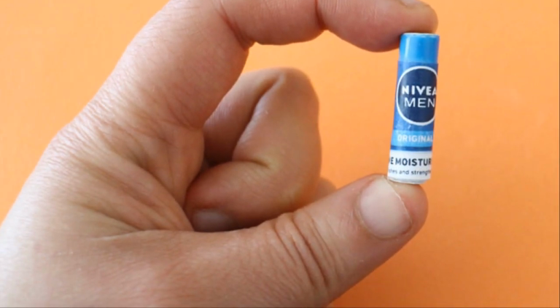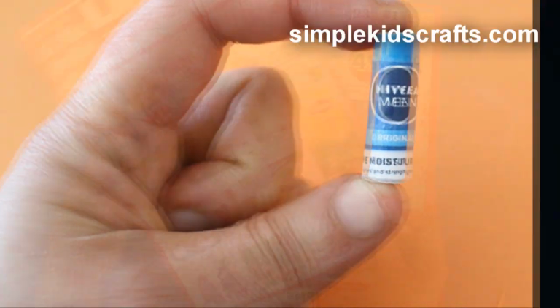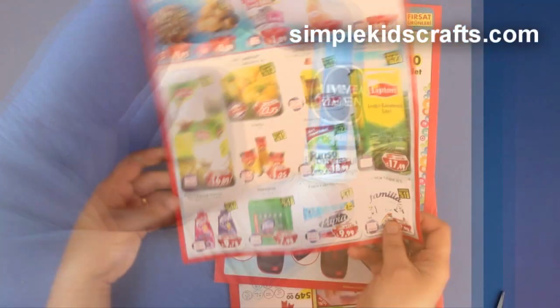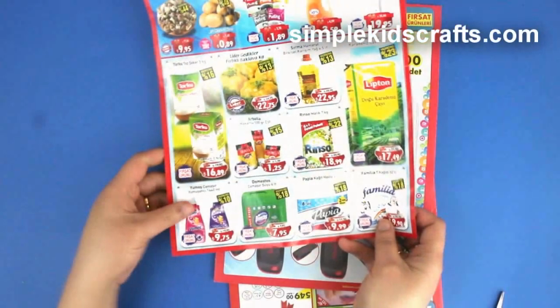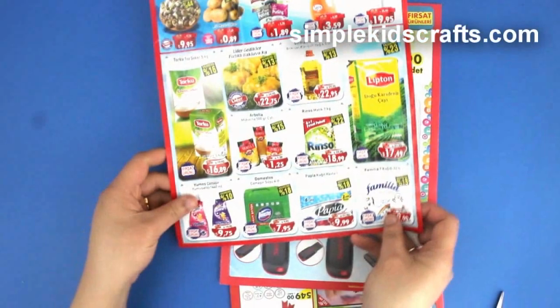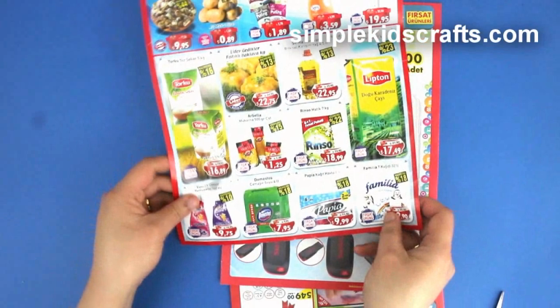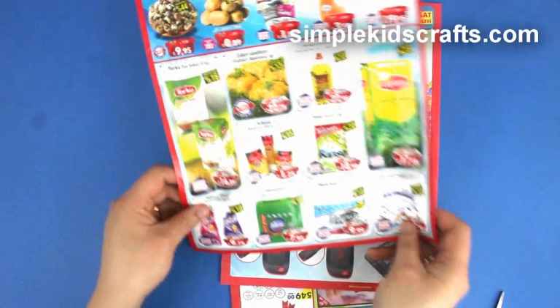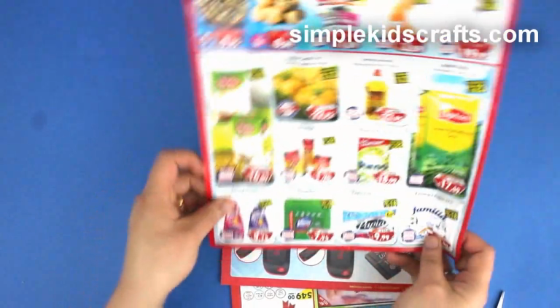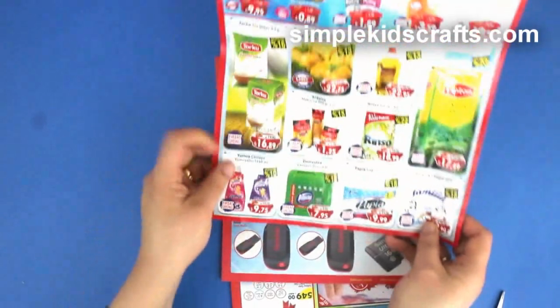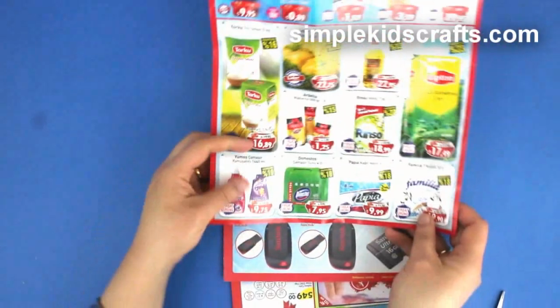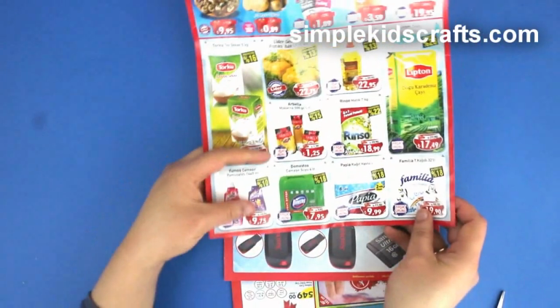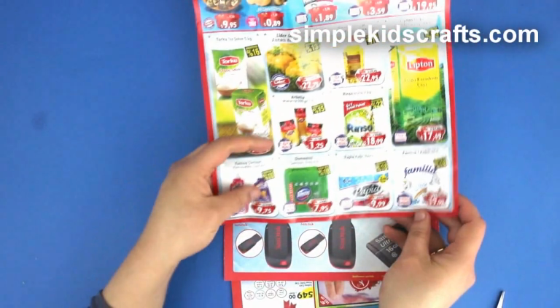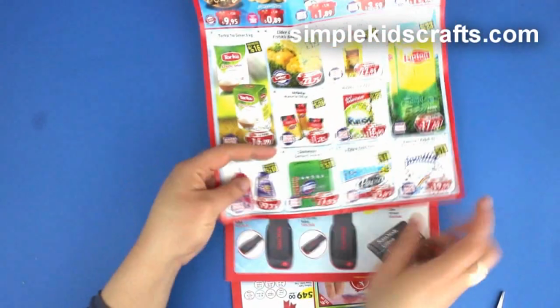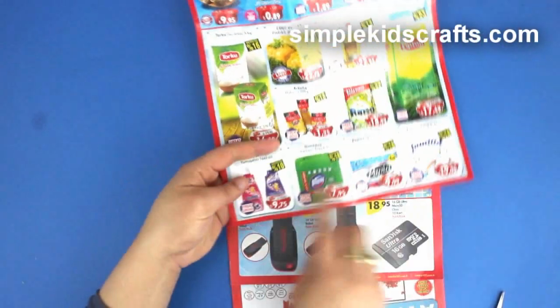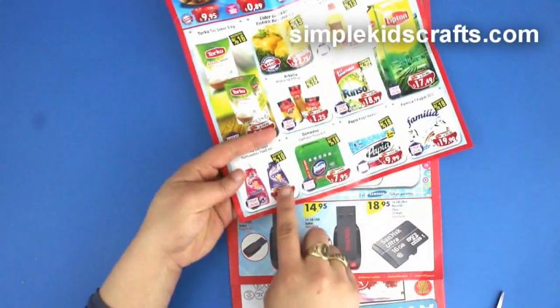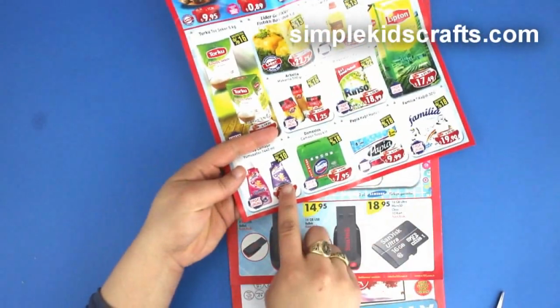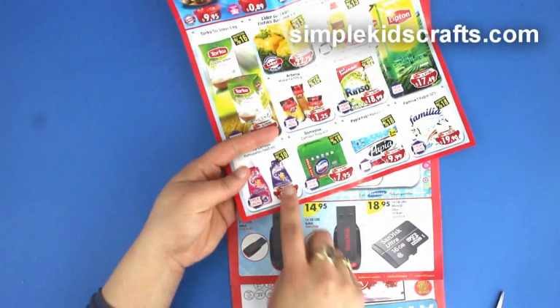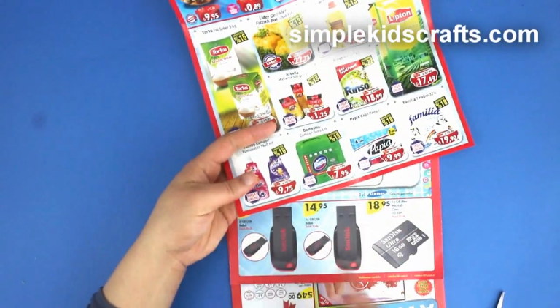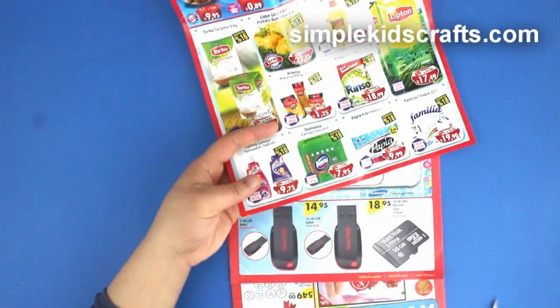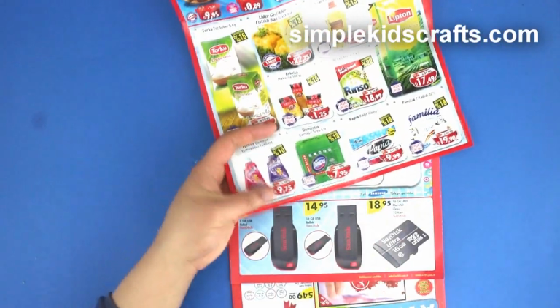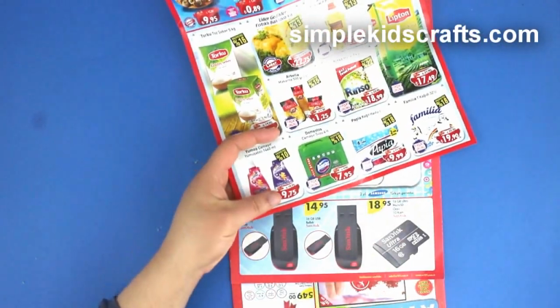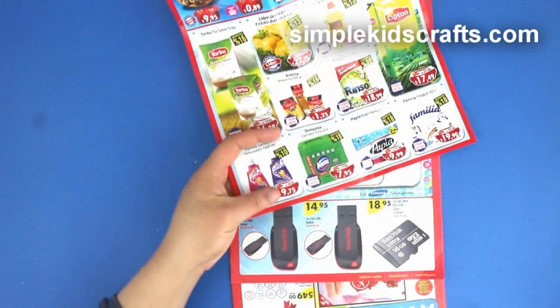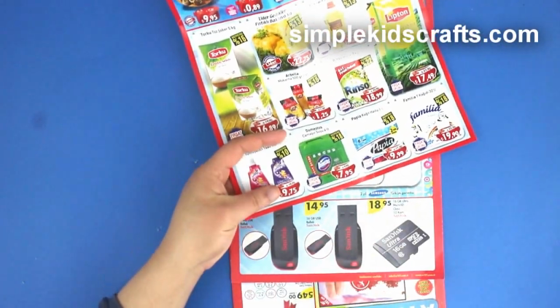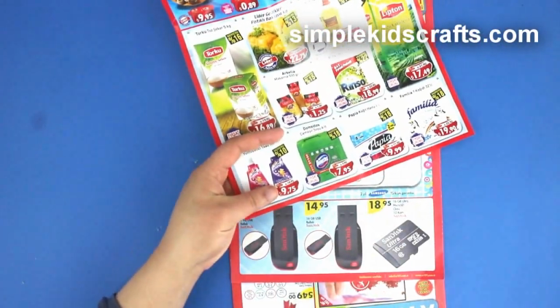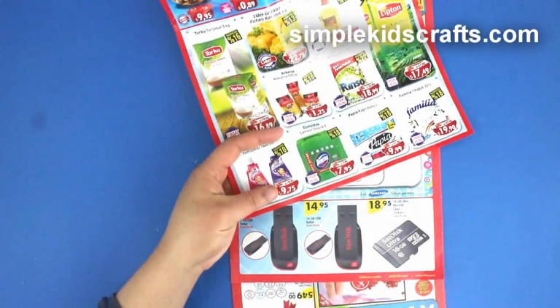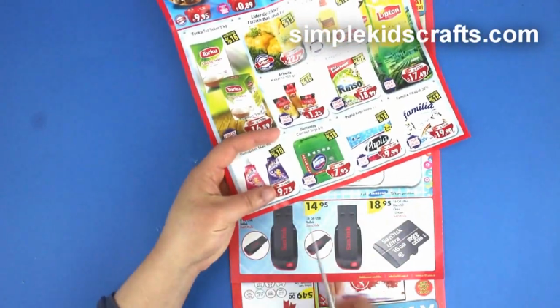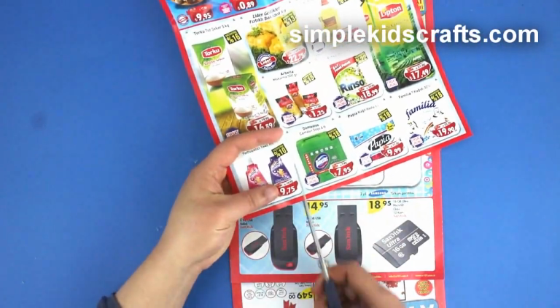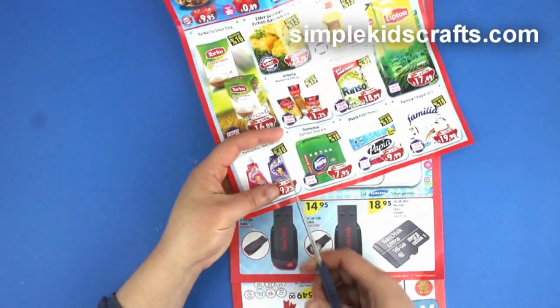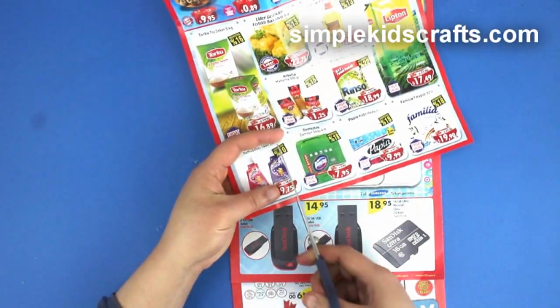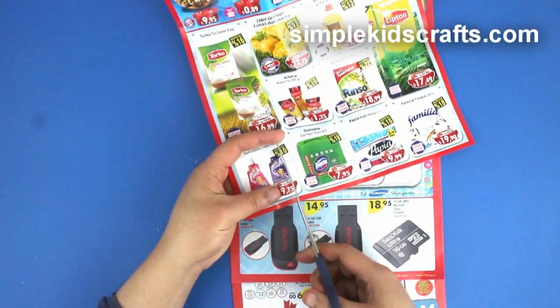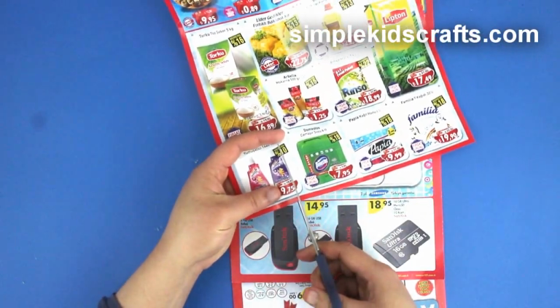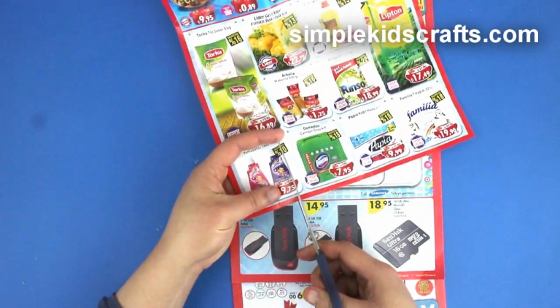Start by cutting out a label from a circular newspaper, a book, the internet, or a magazine.